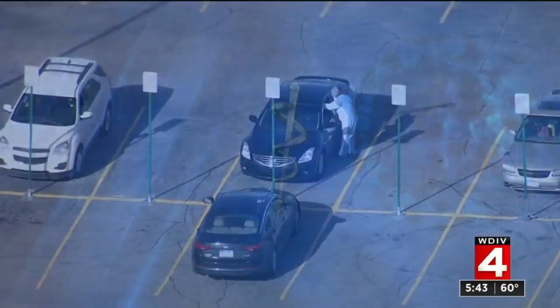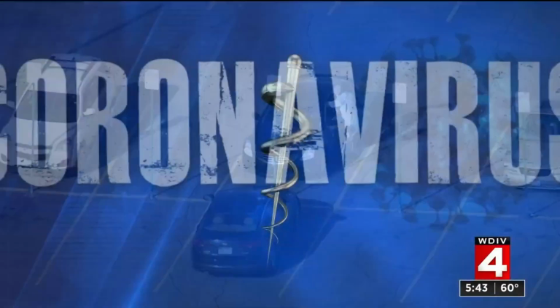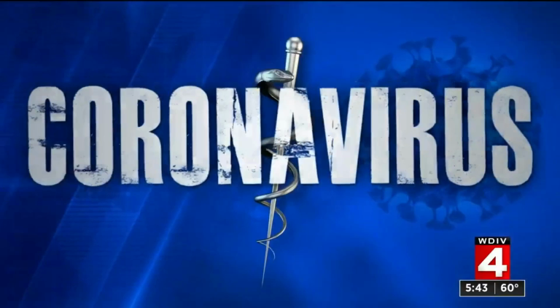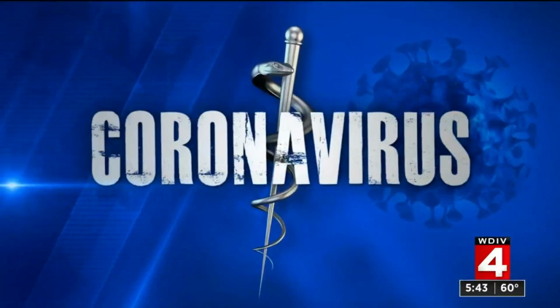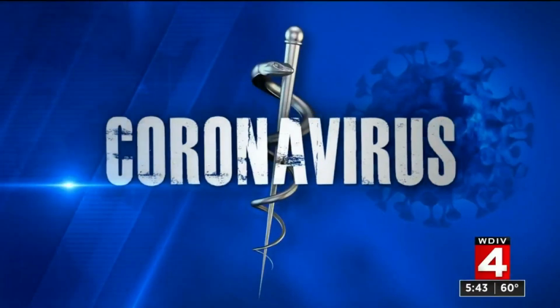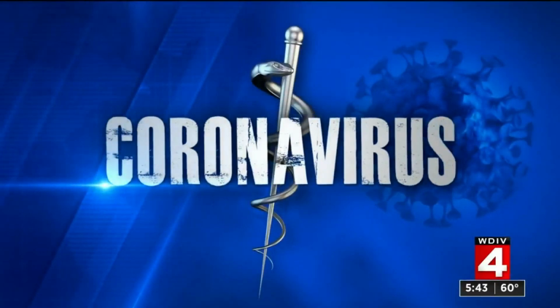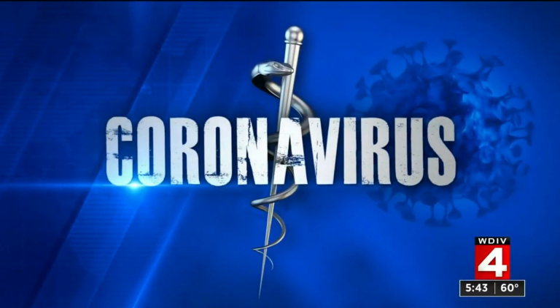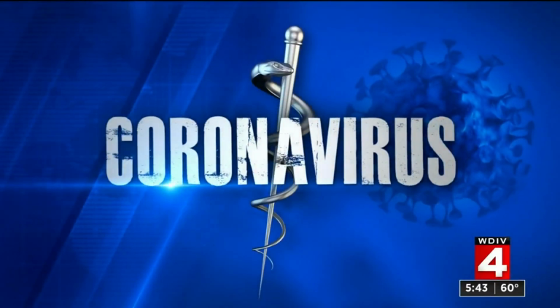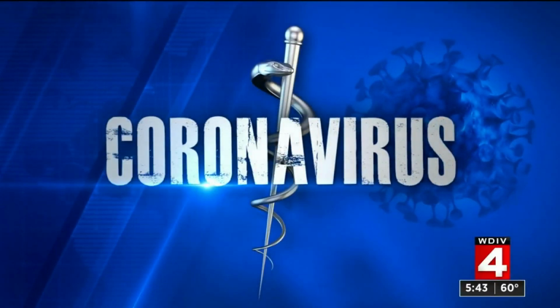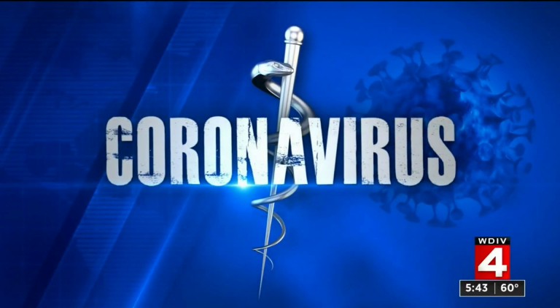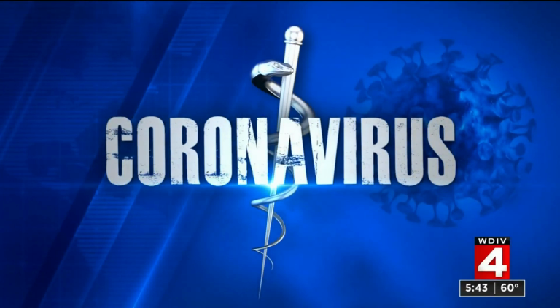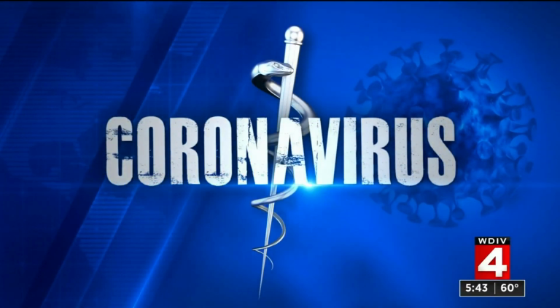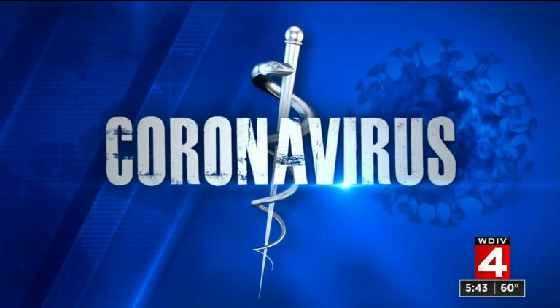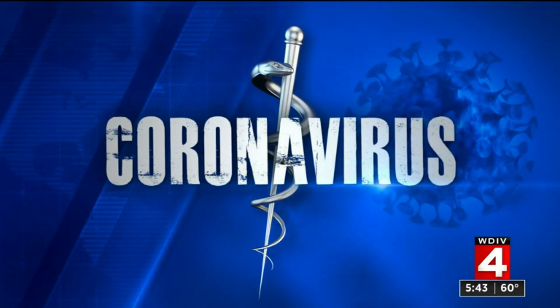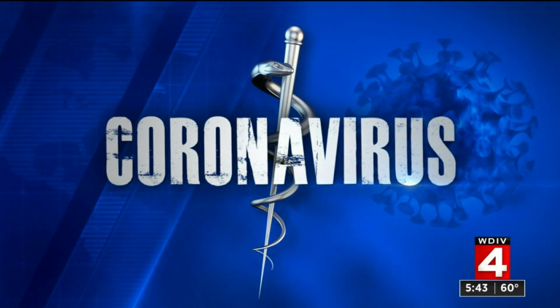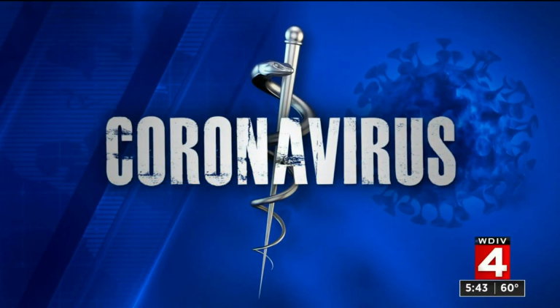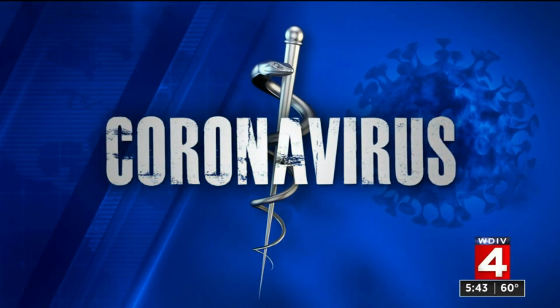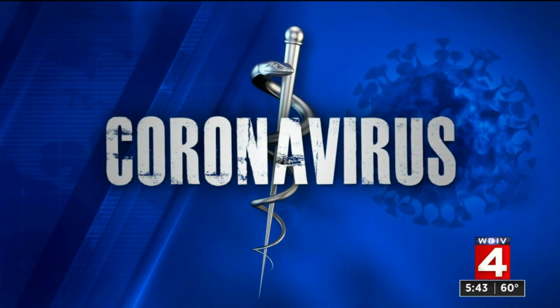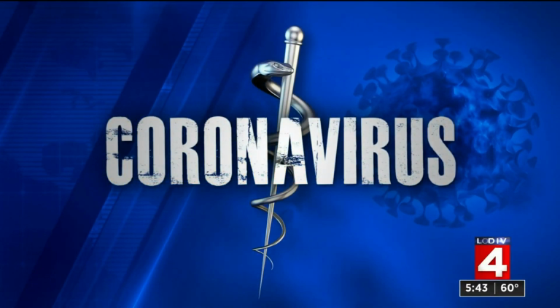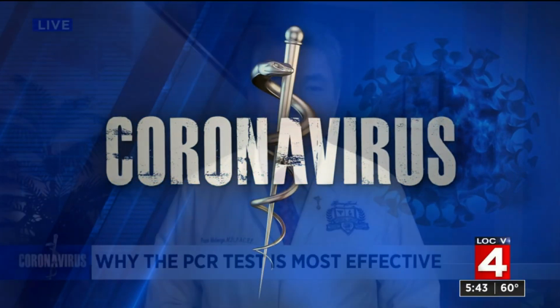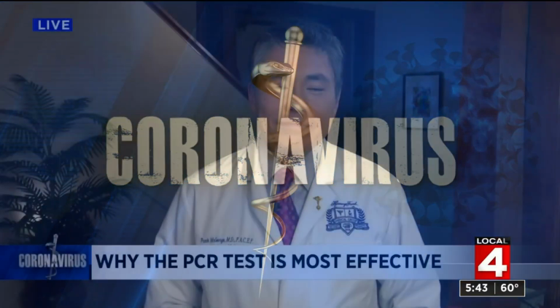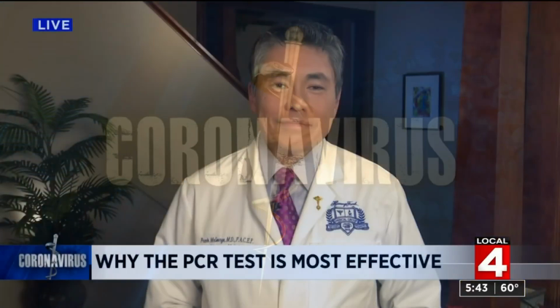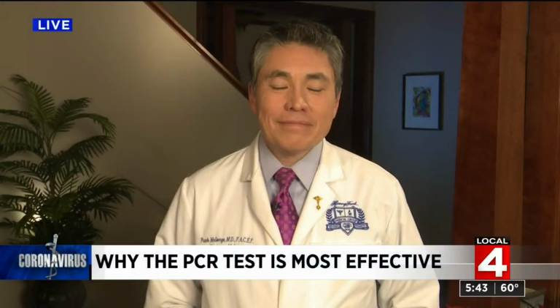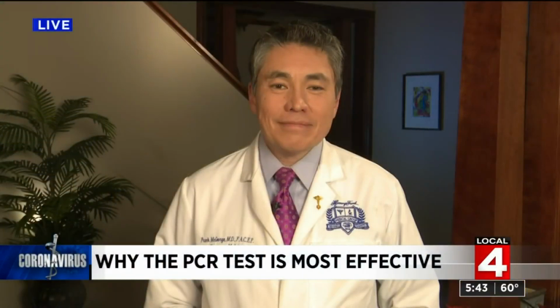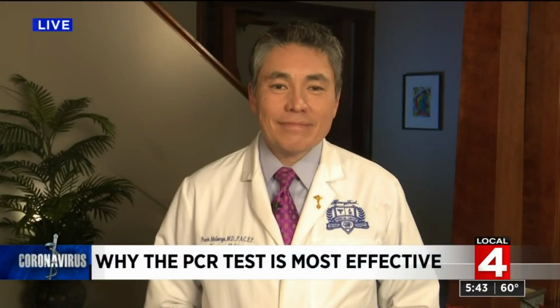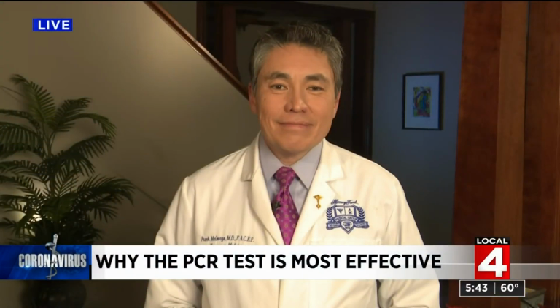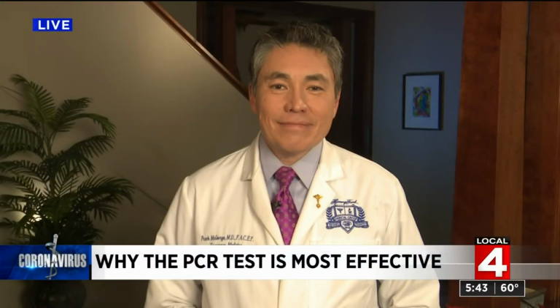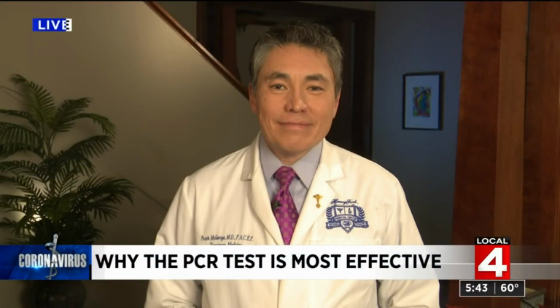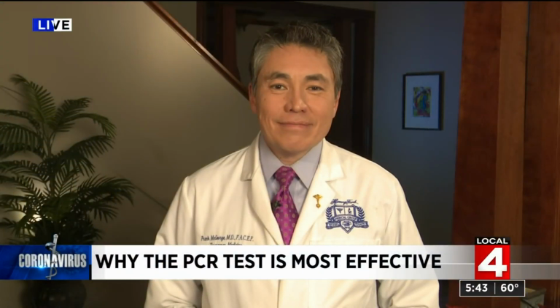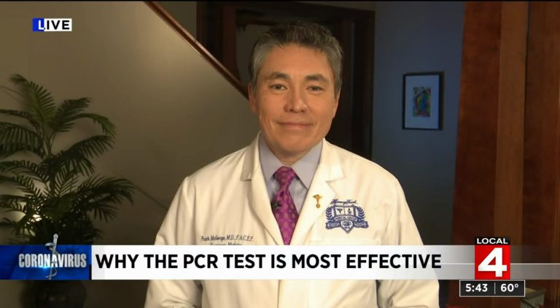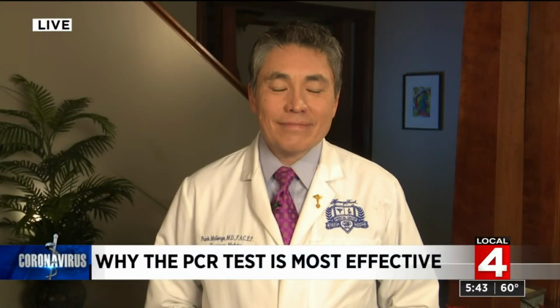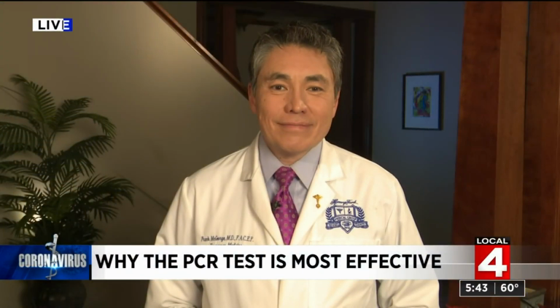Dr. Frank McGeorge is here to explain what makes one of them the gold standard and how it works.